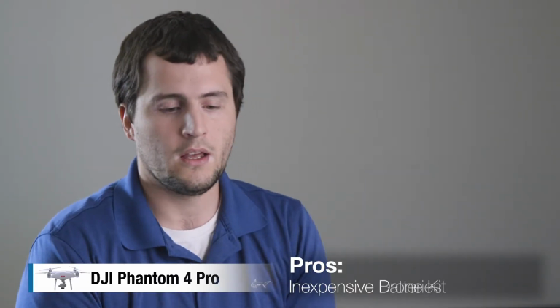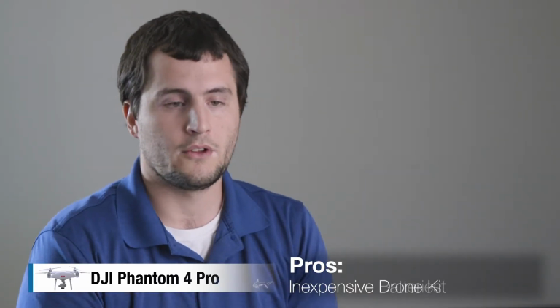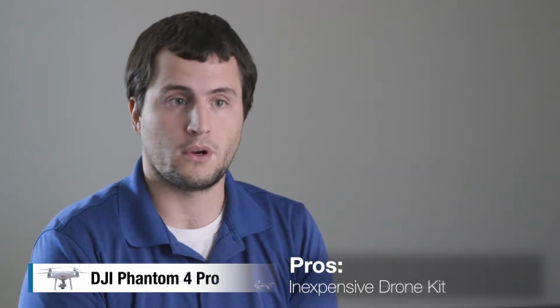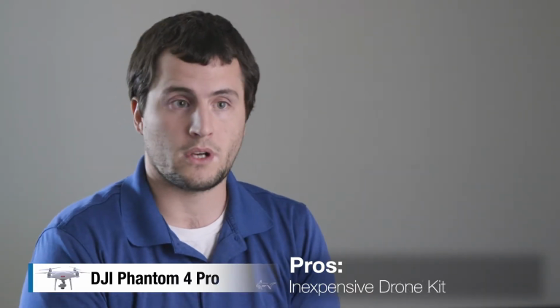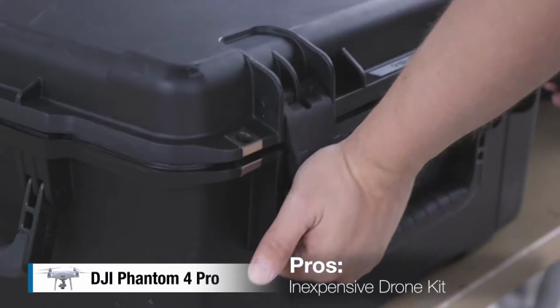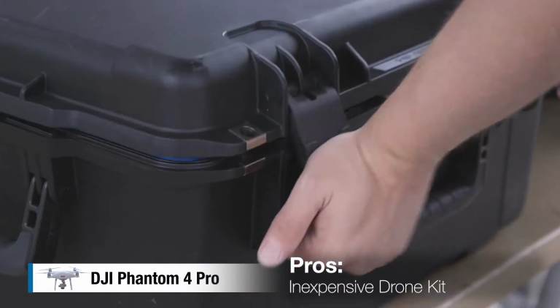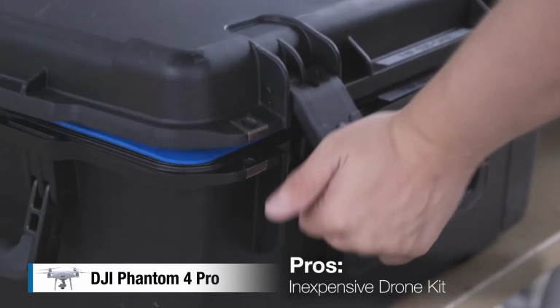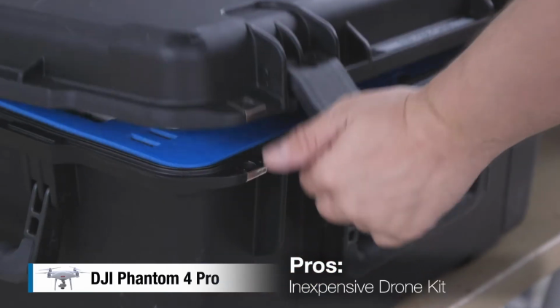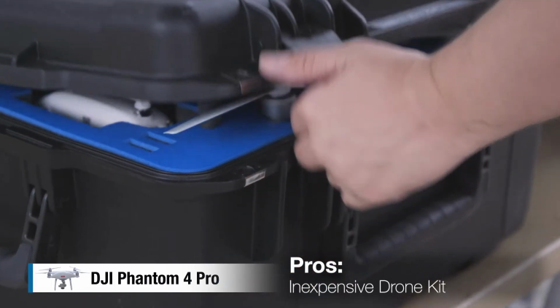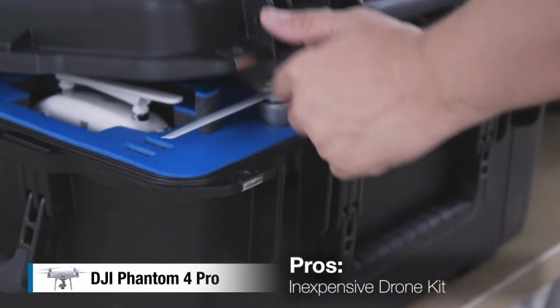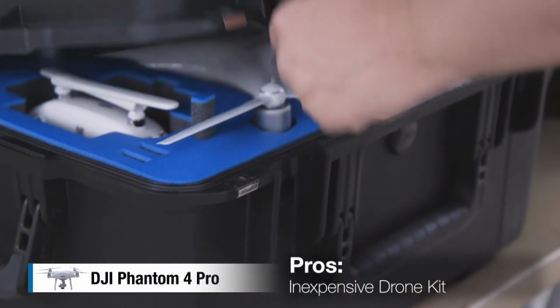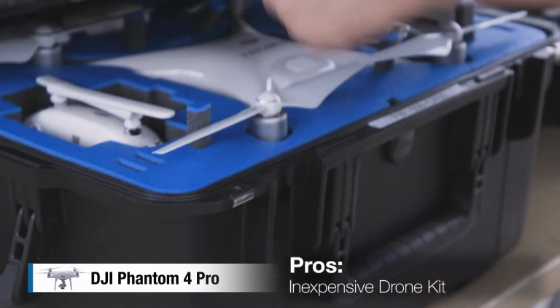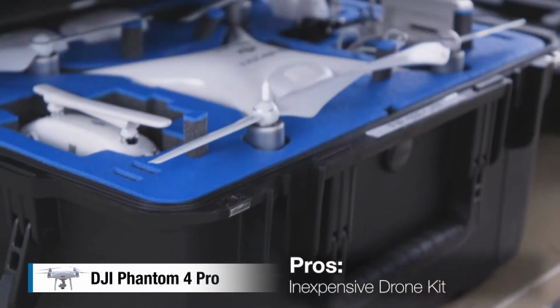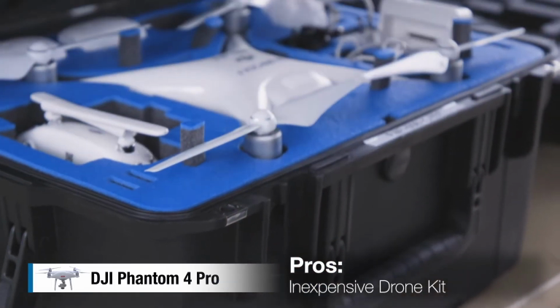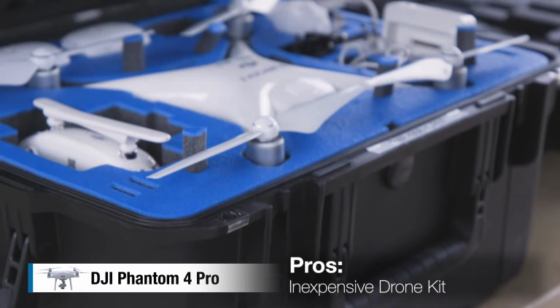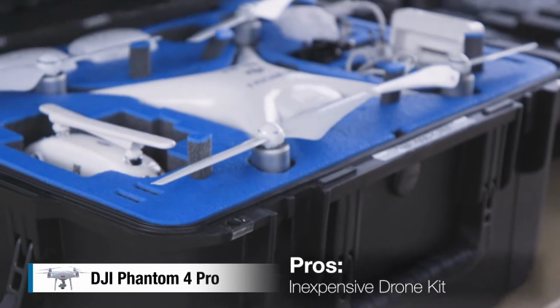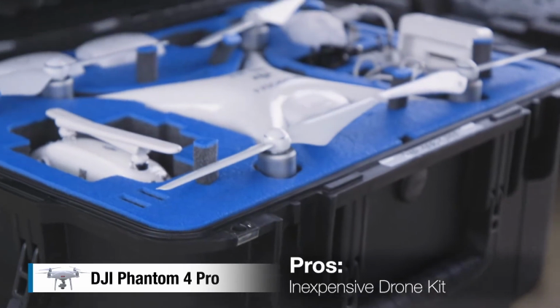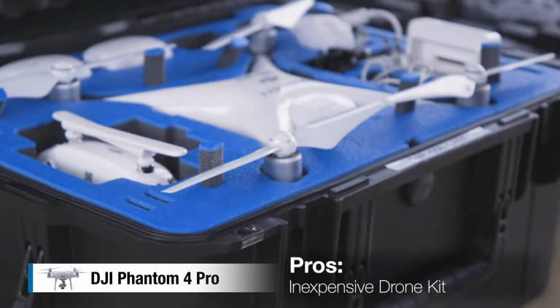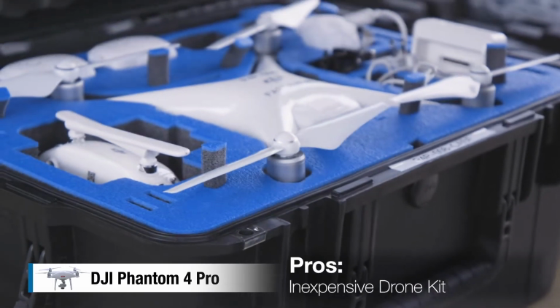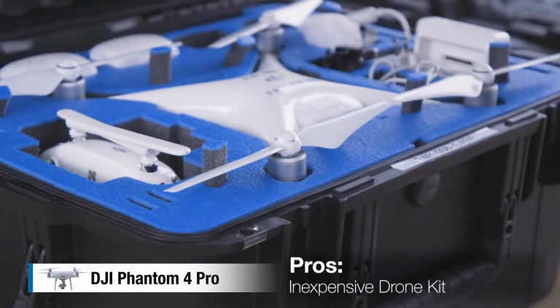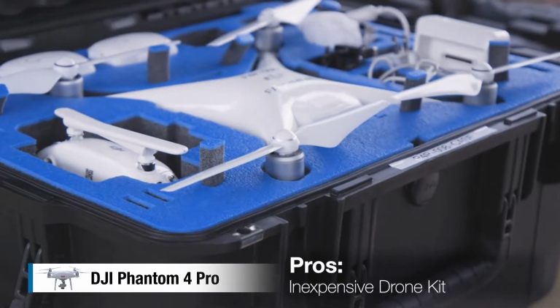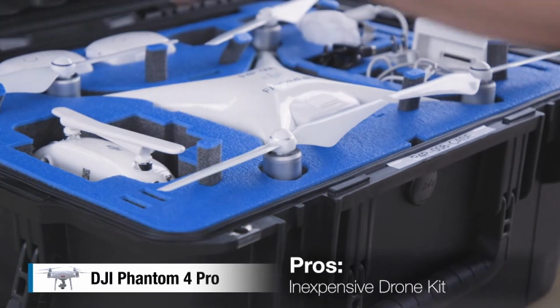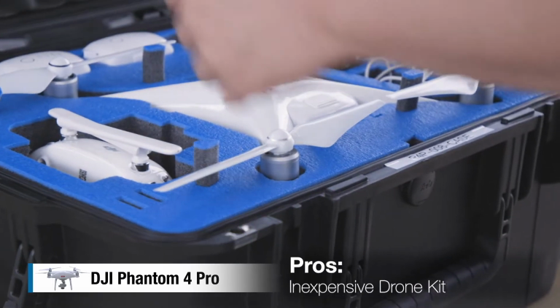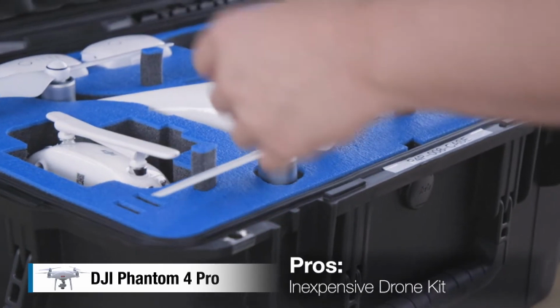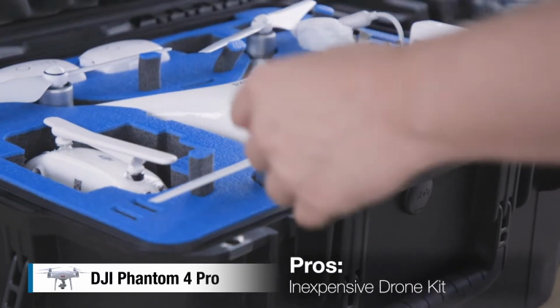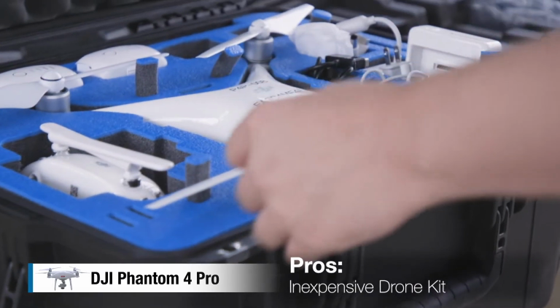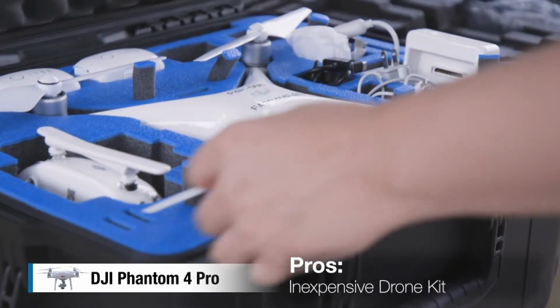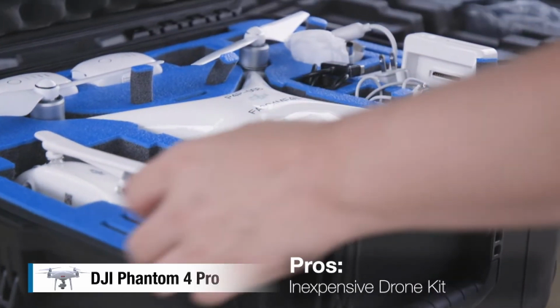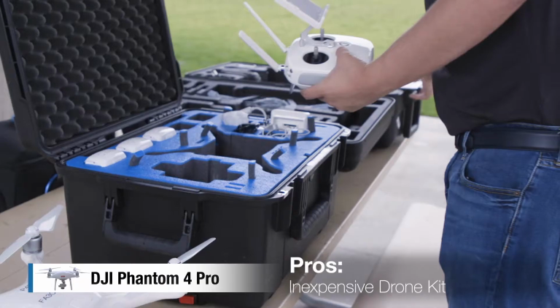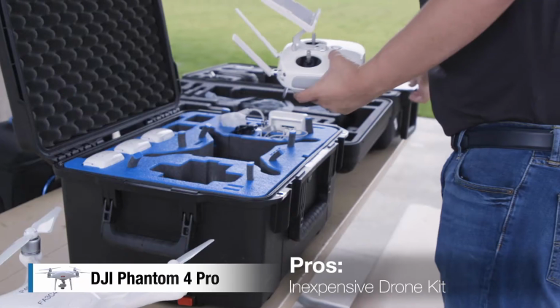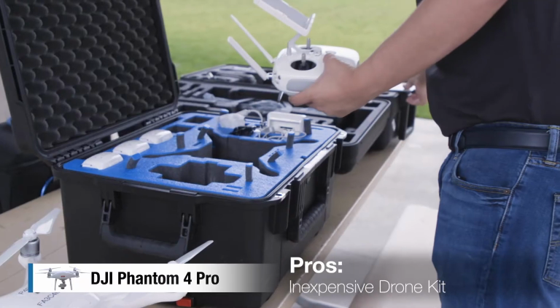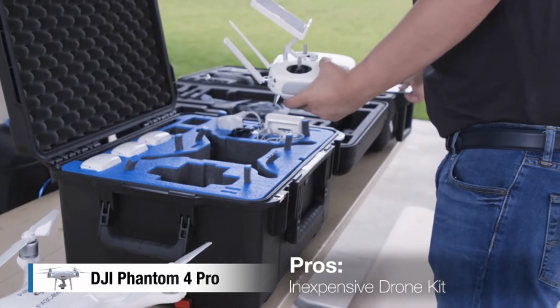The drone is also very inexpensive — around $2,000 for the drone including the kit. It's a great deal.